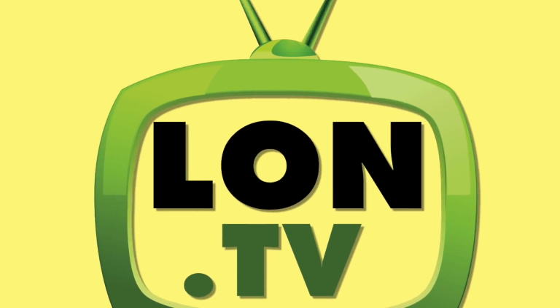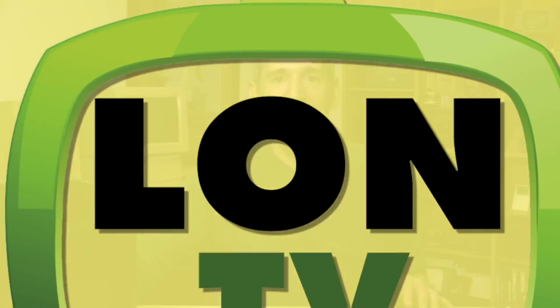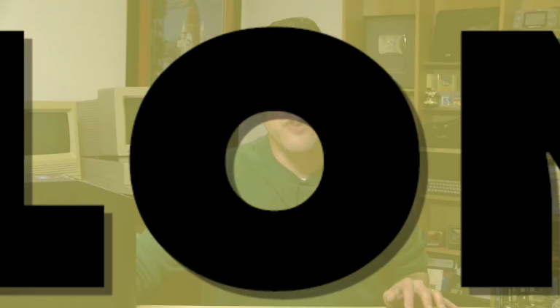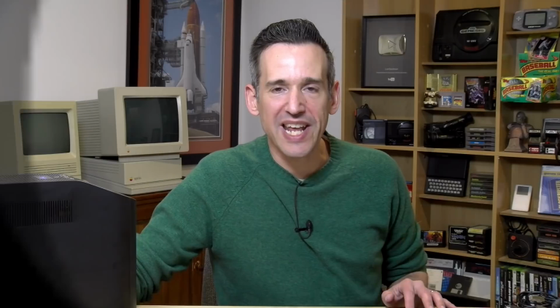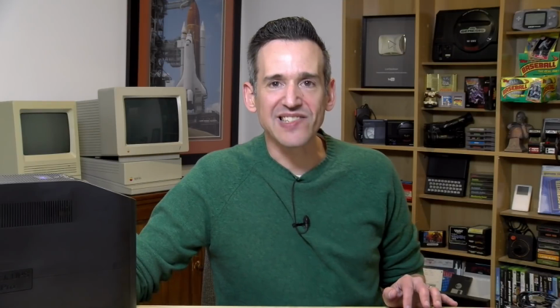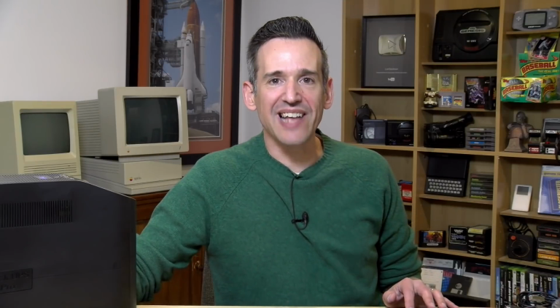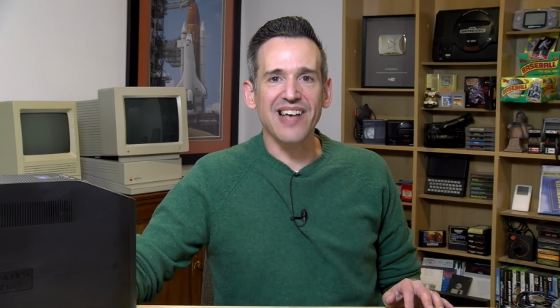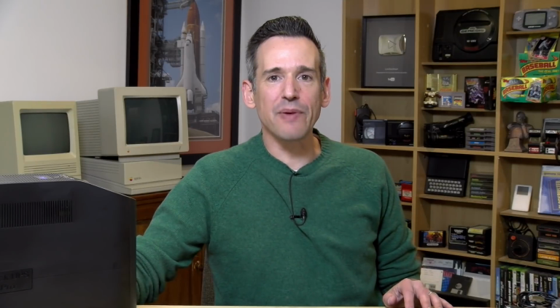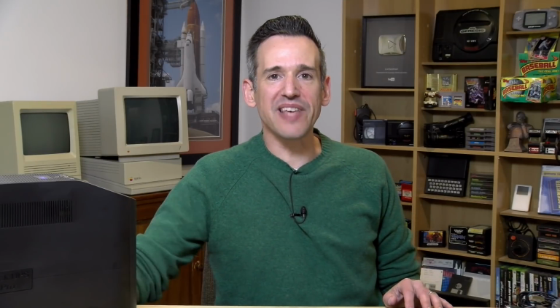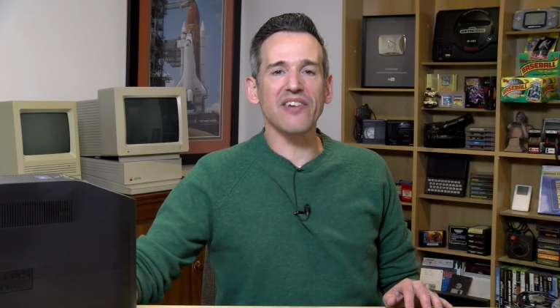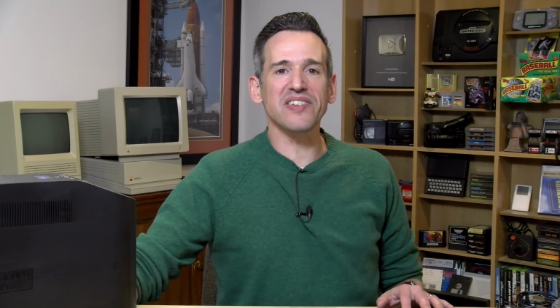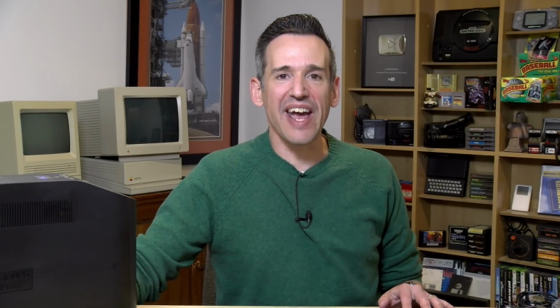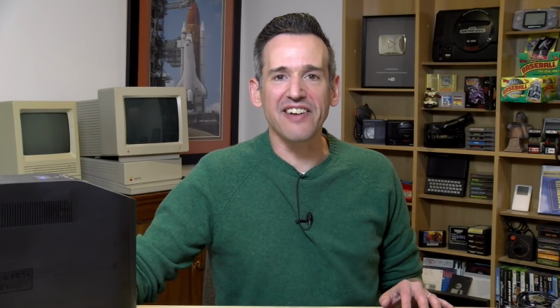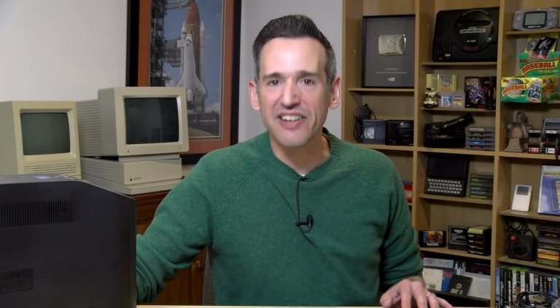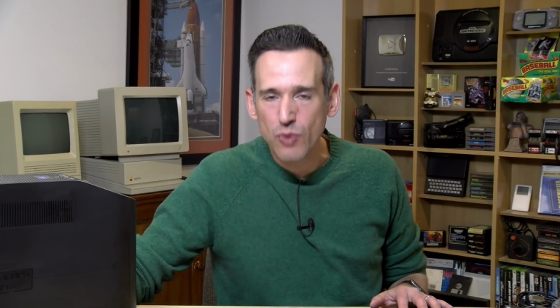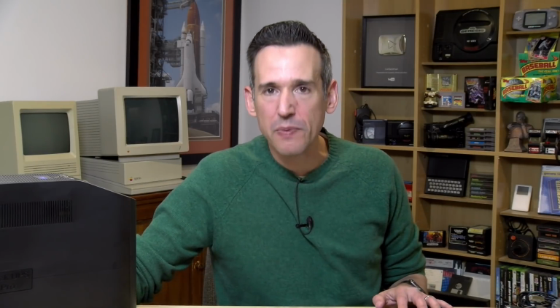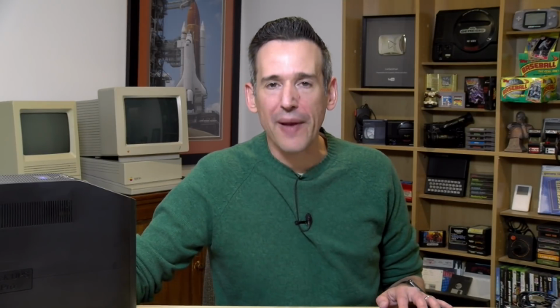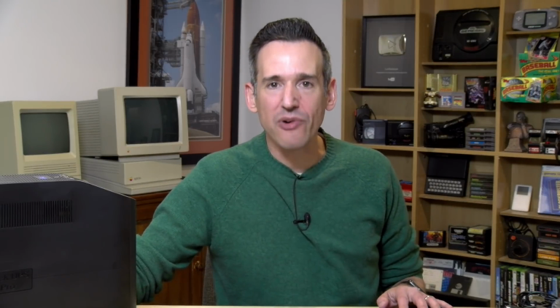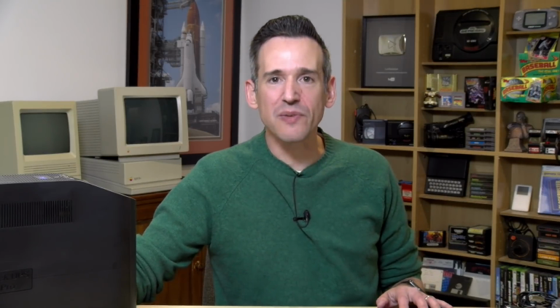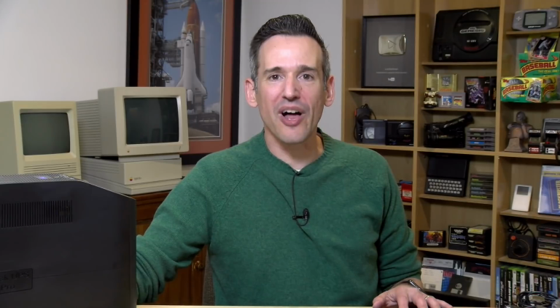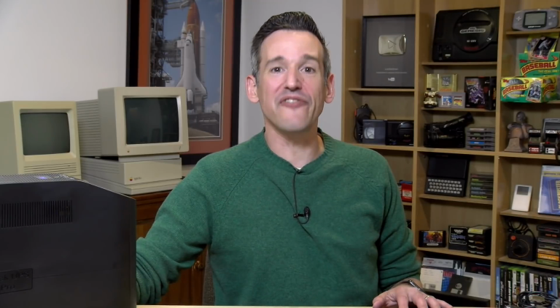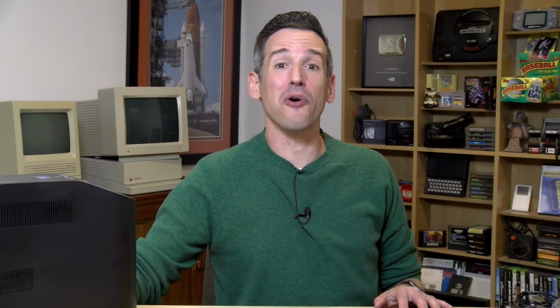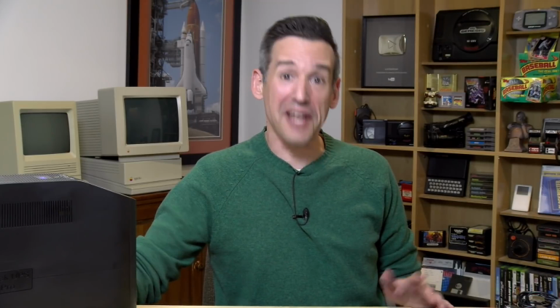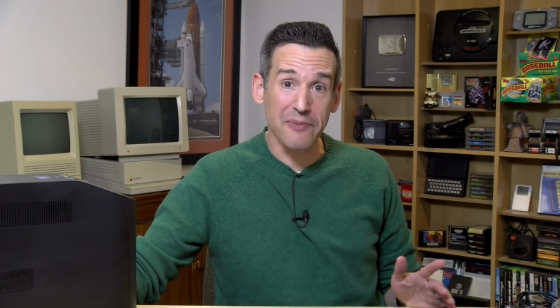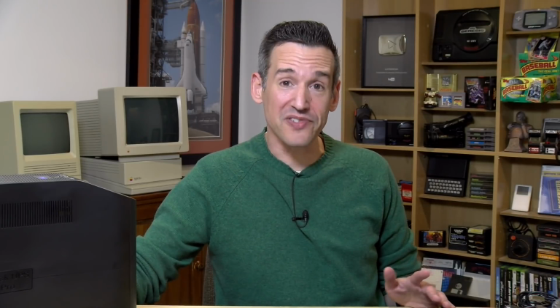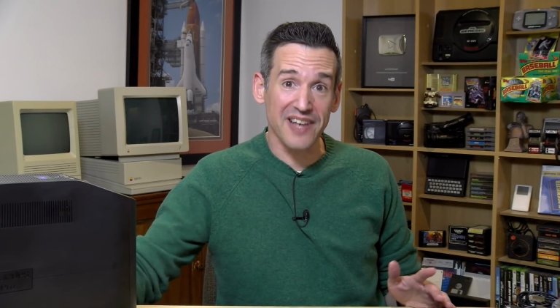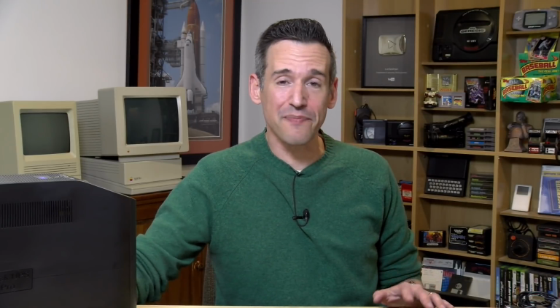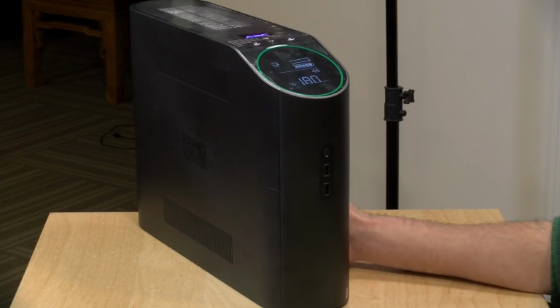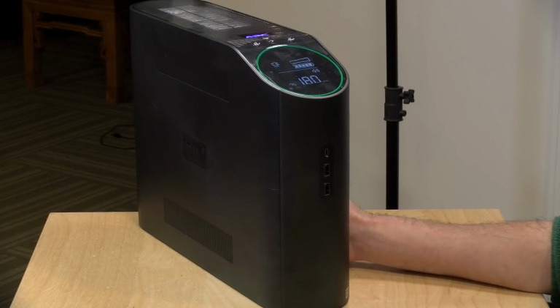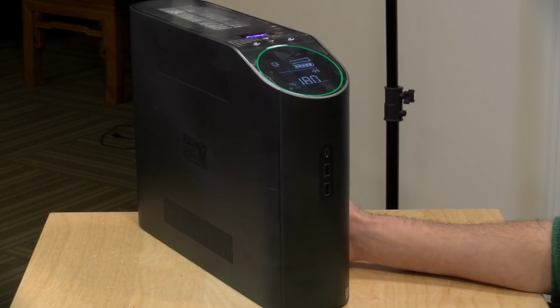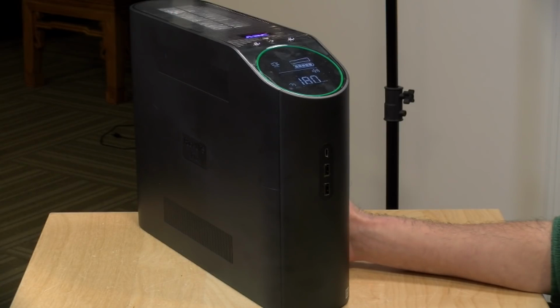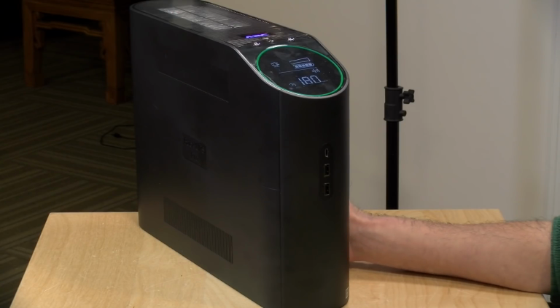Hey everybody, it's Lon Seidman and we're taking a look today at an uninterruptible power supply for gamers. Yes, apparently that's a thing.